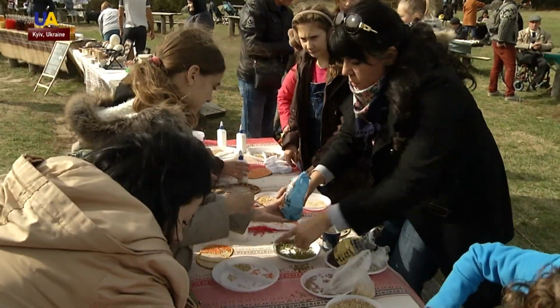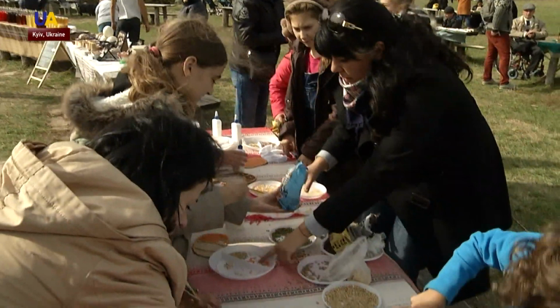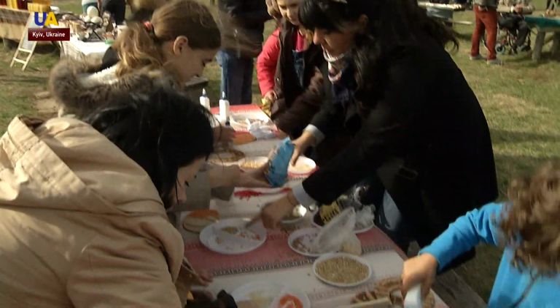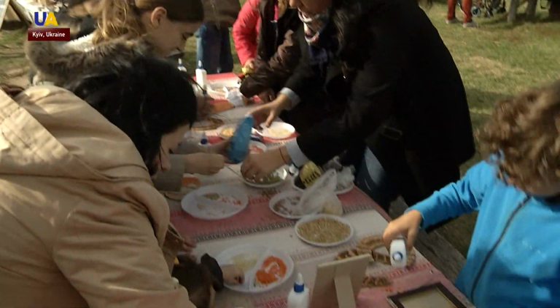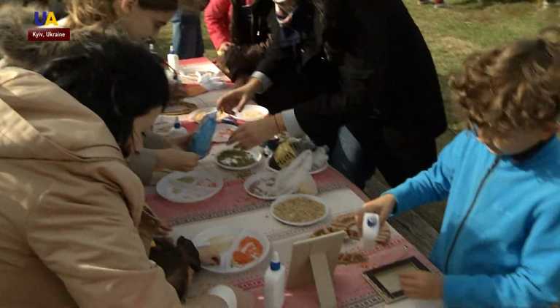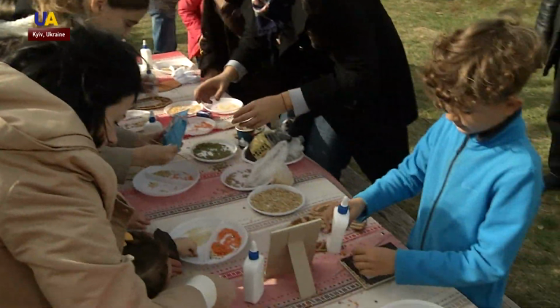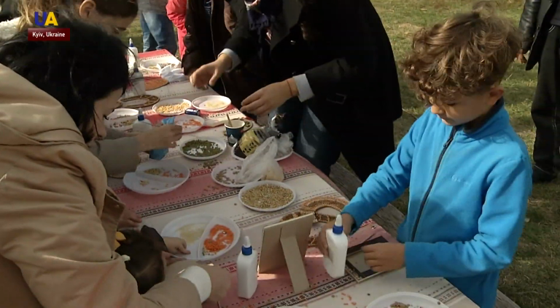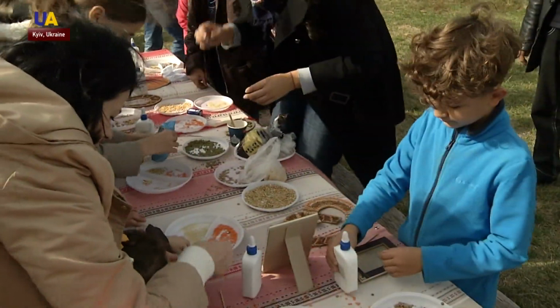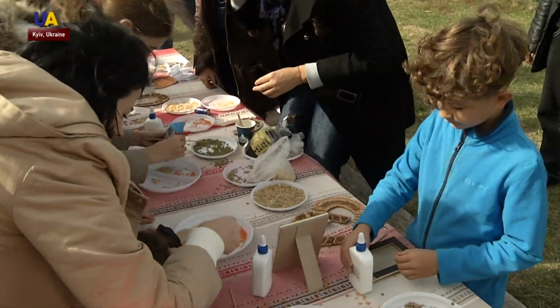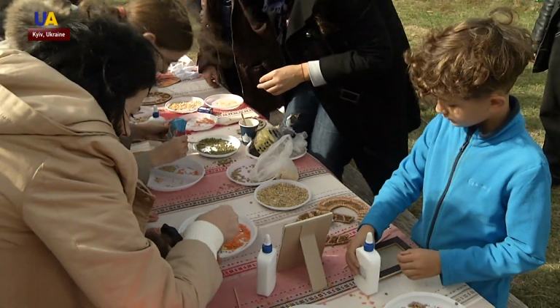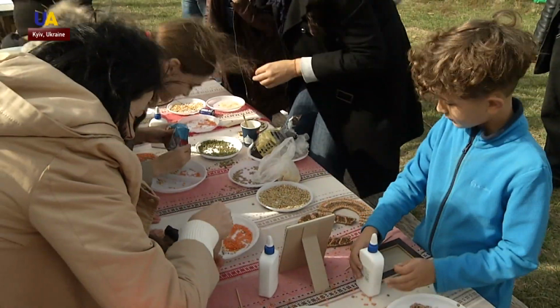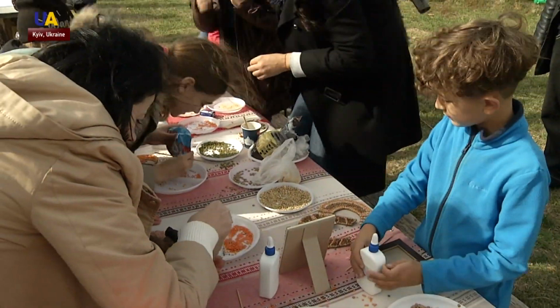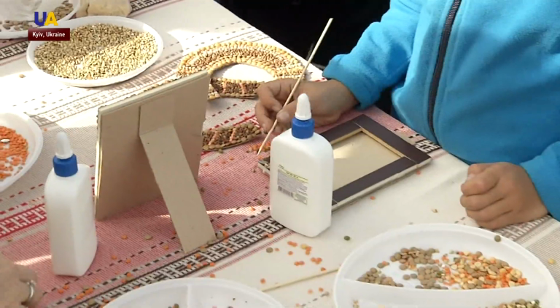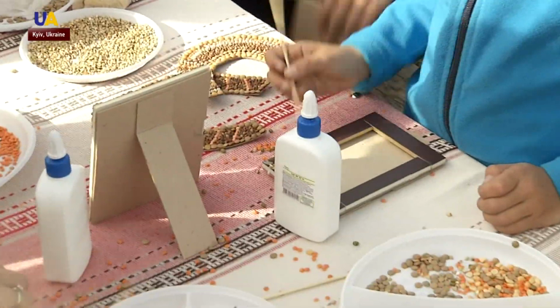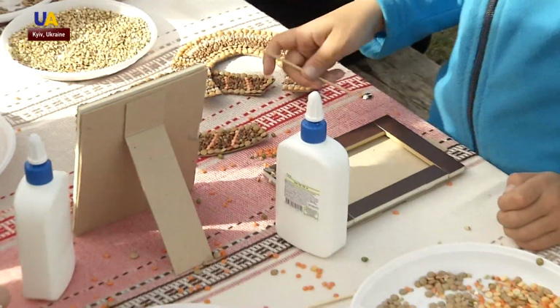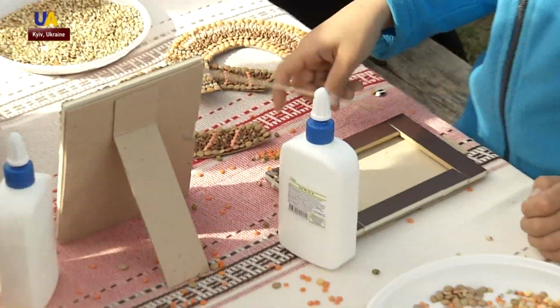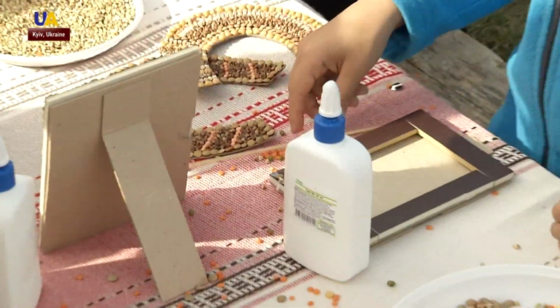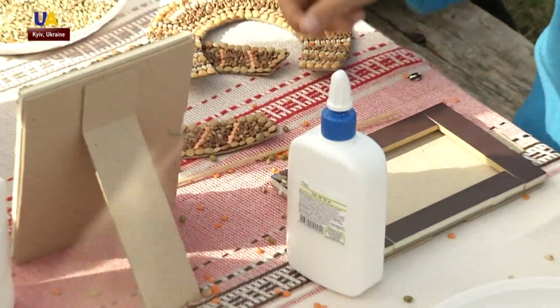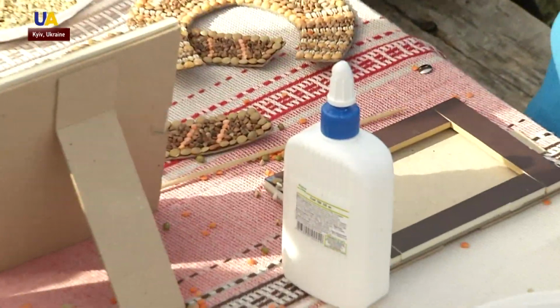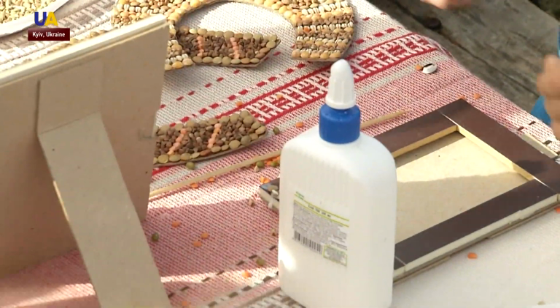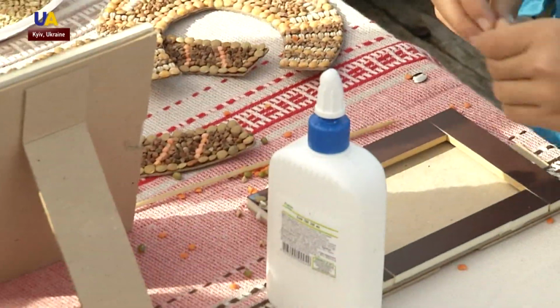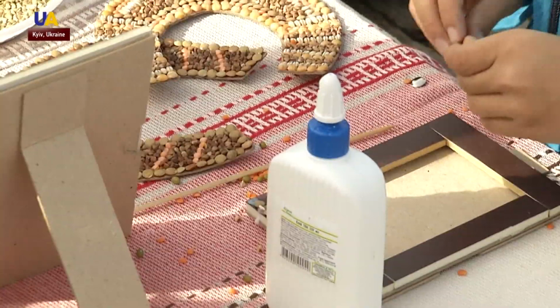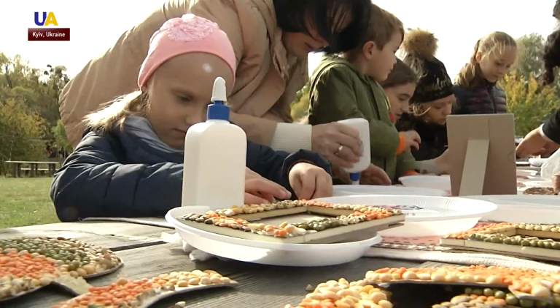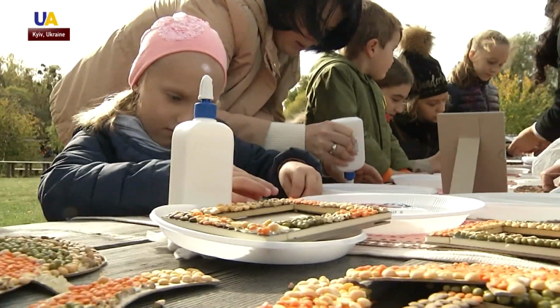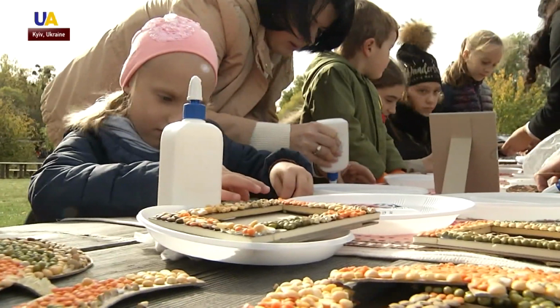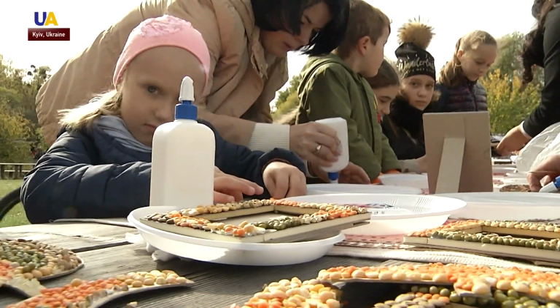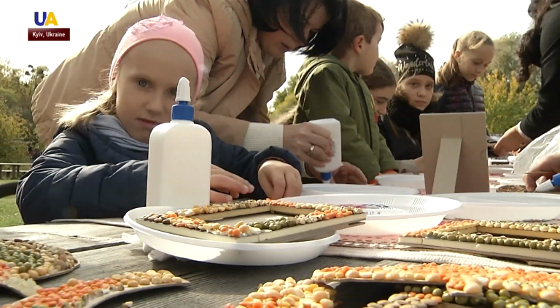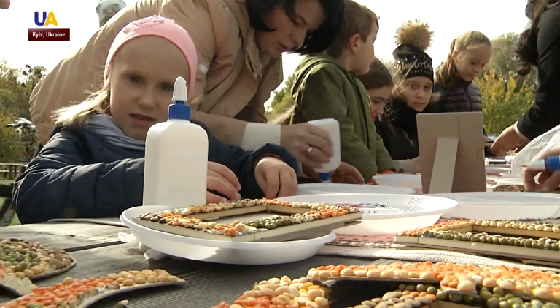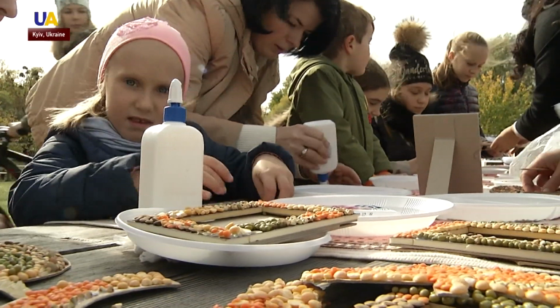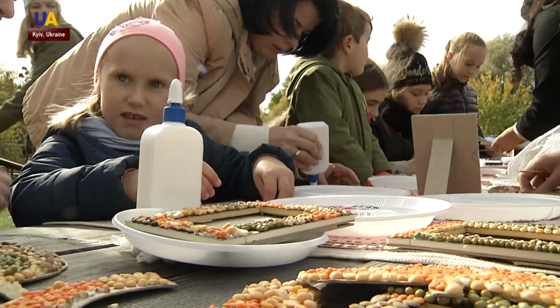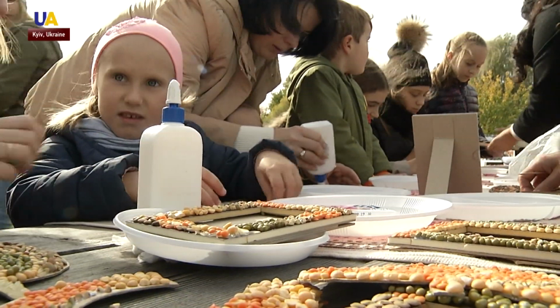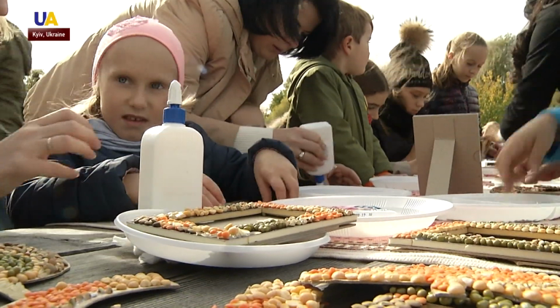At this workshop, pumpkin seeds and sesame seeds are used for decorating wooden frames. Sofie is making a gift for her teacher.